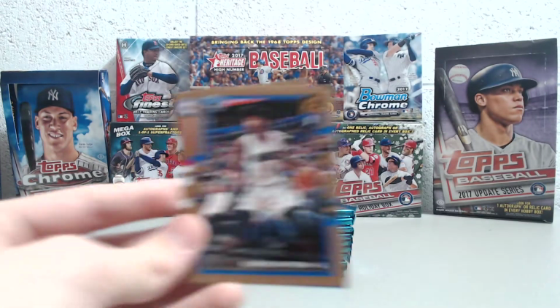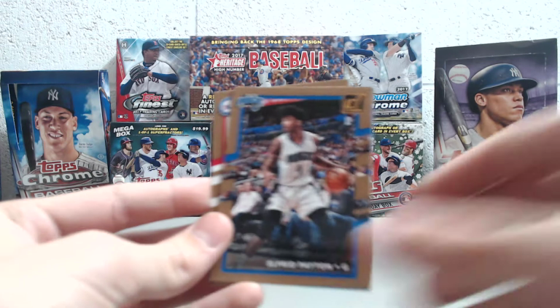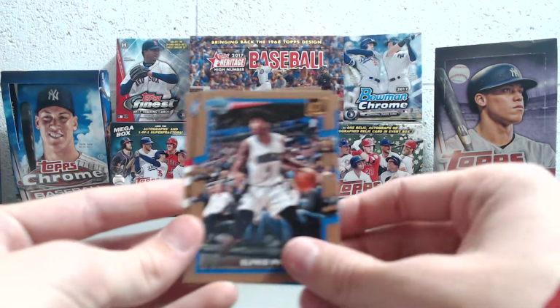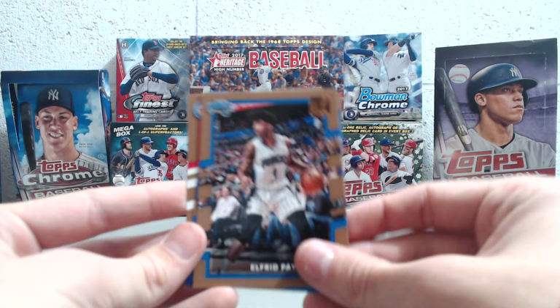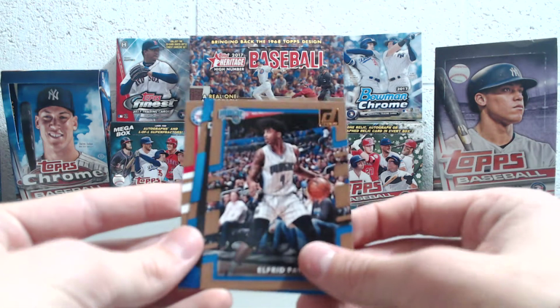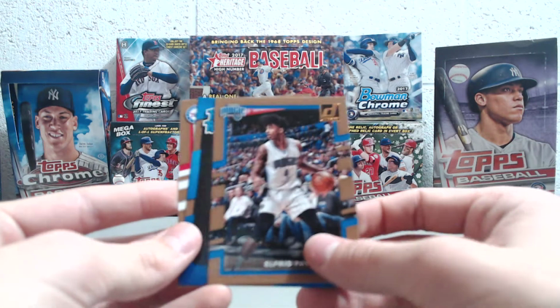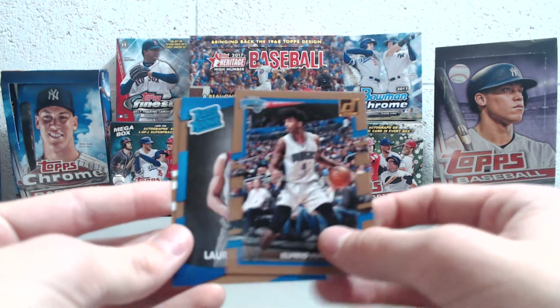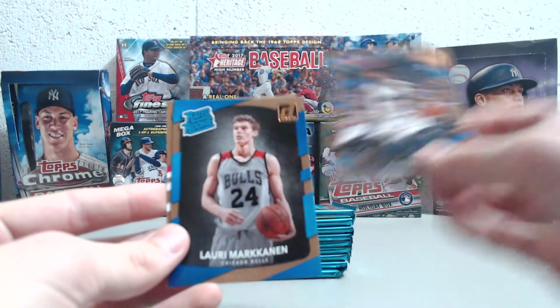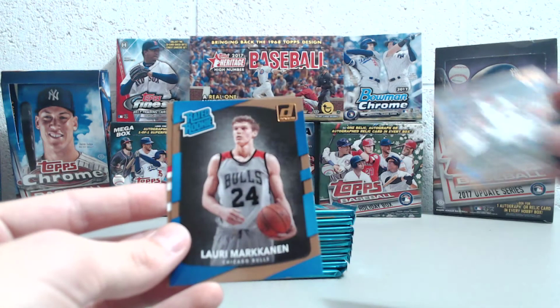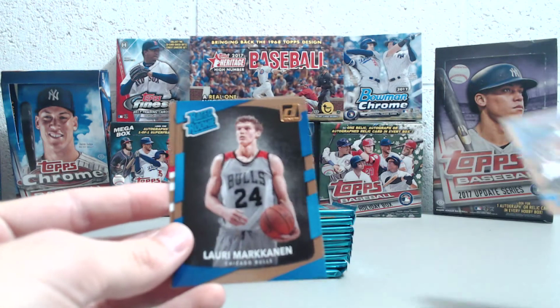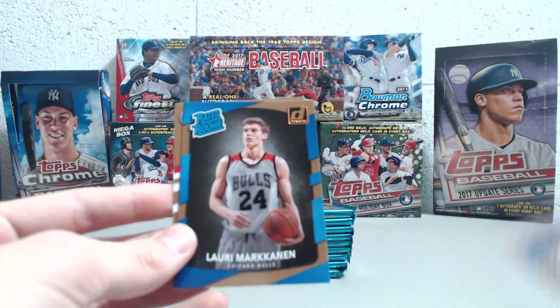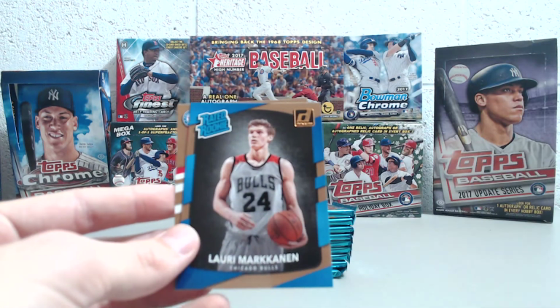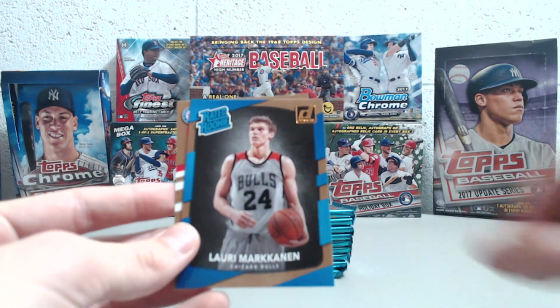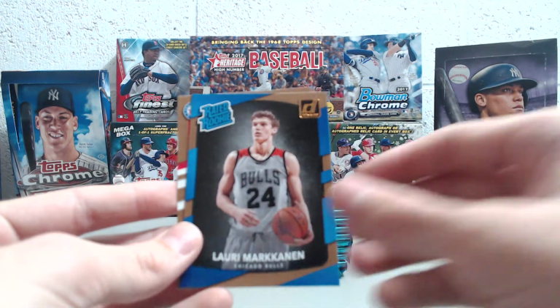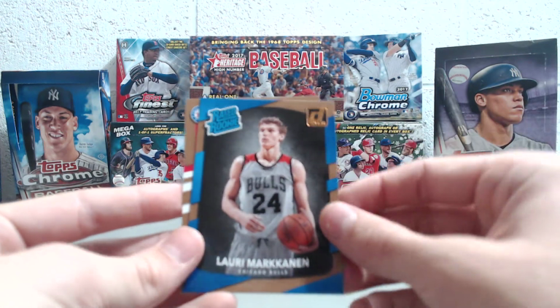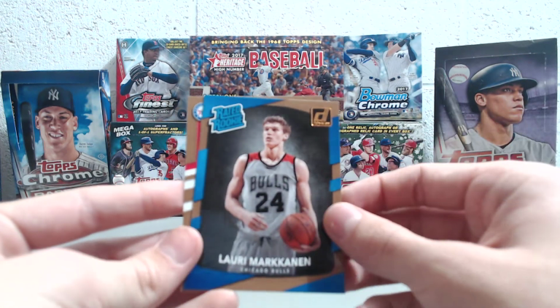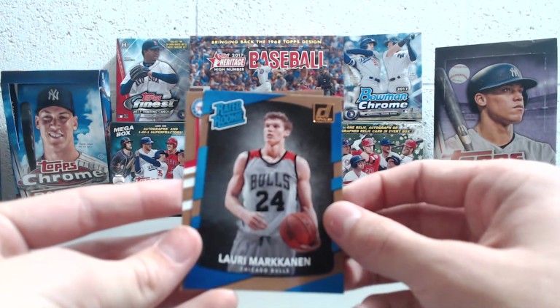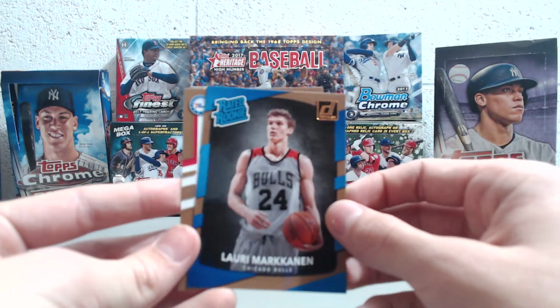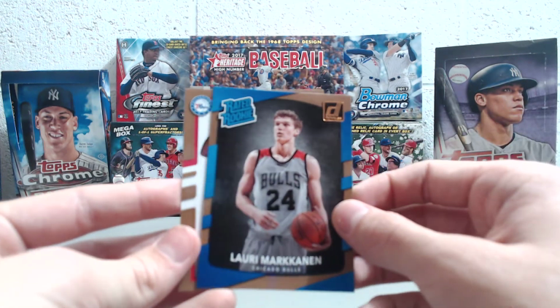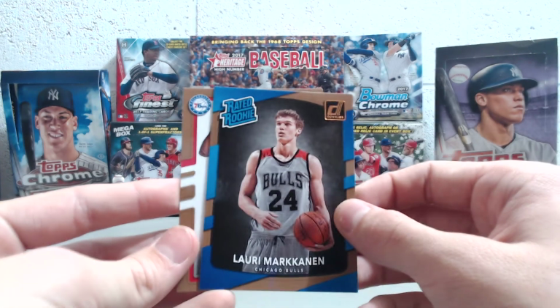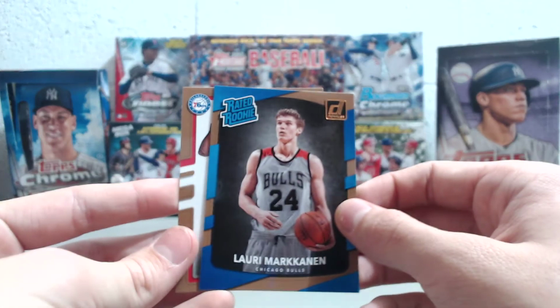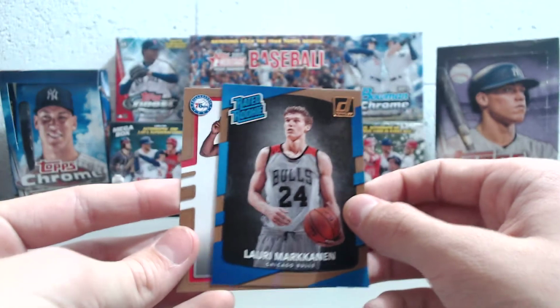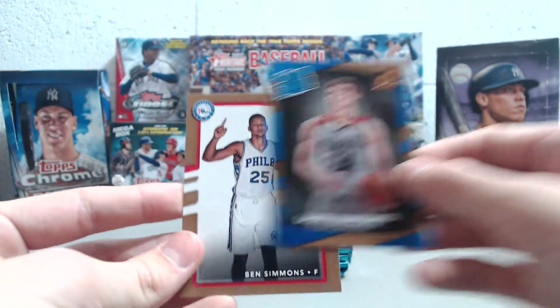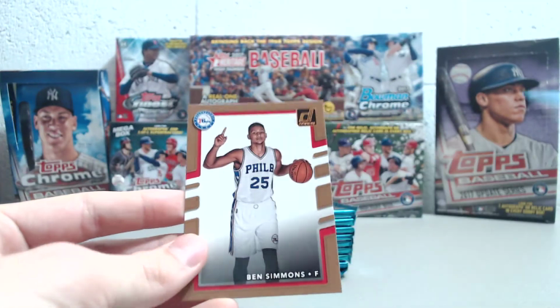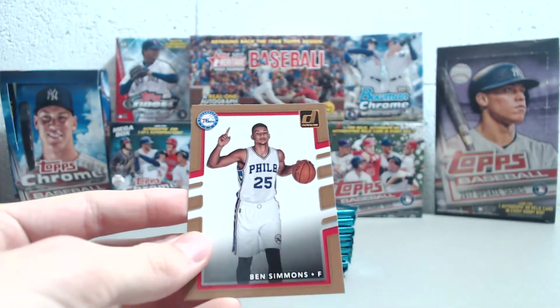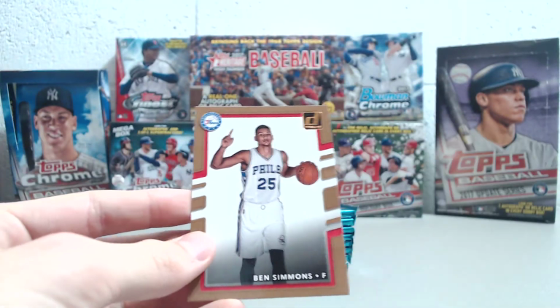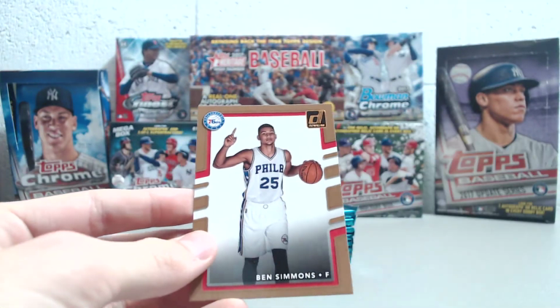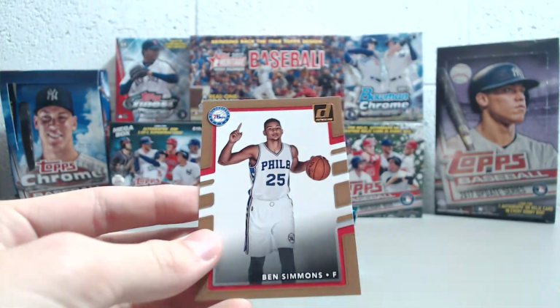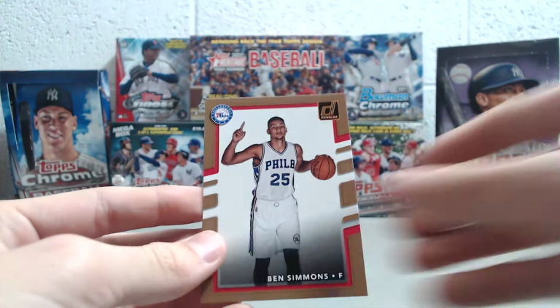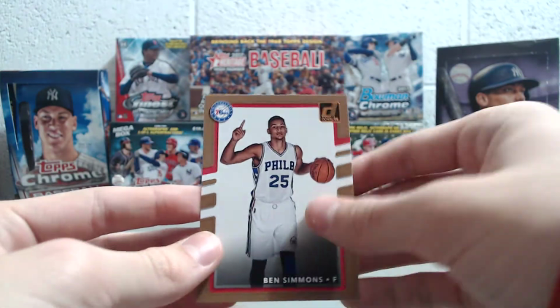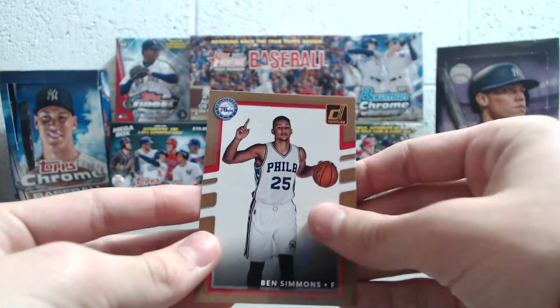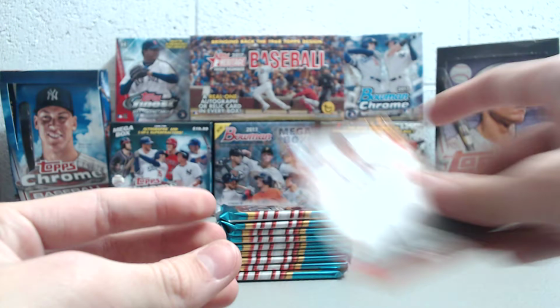We've got Gary Payton, Lauri Markkanen rookie, and Ben Simmons.